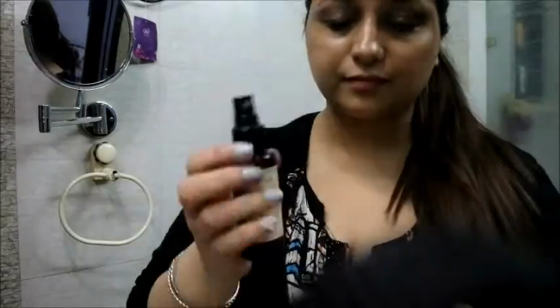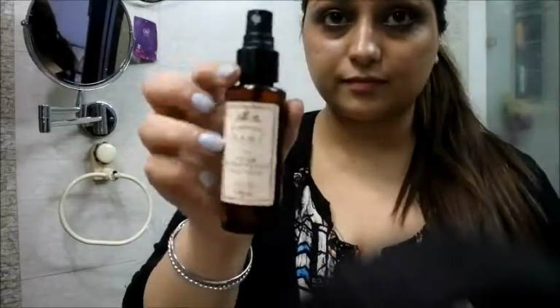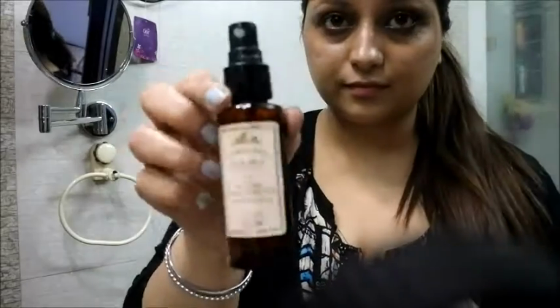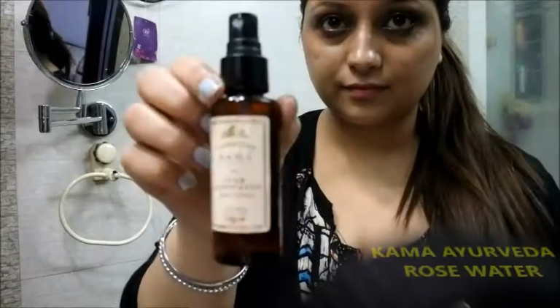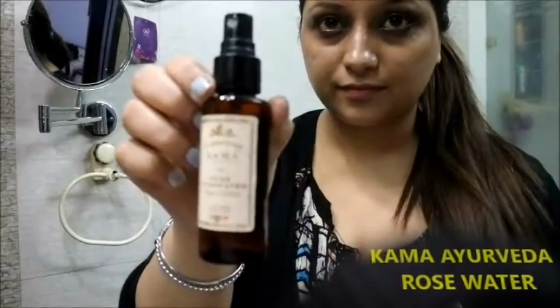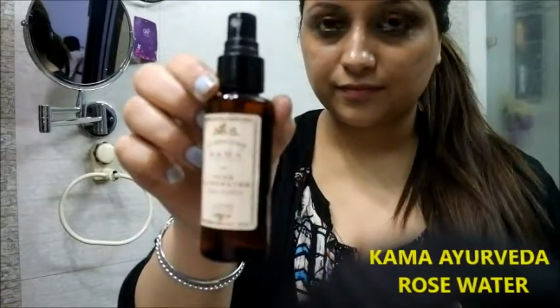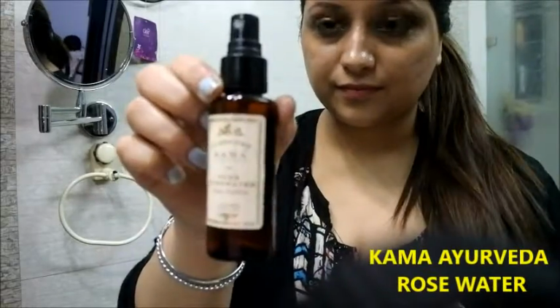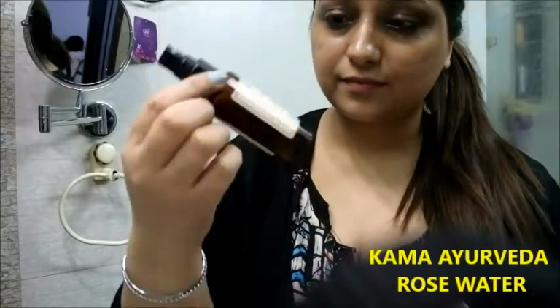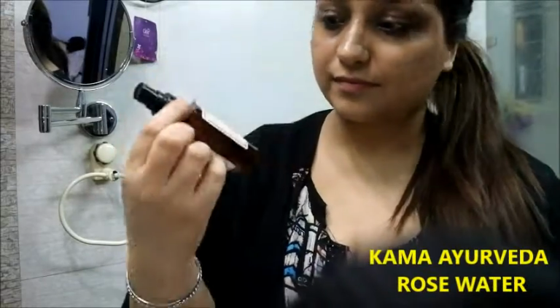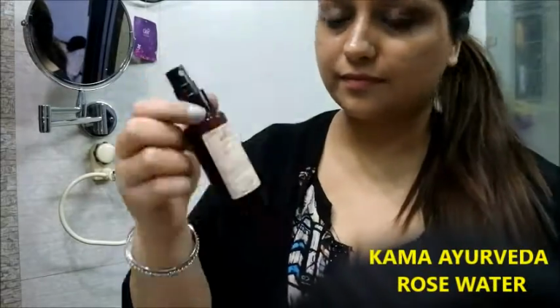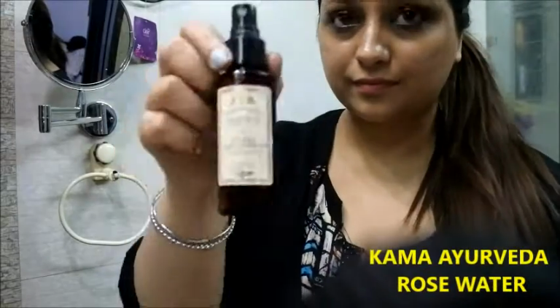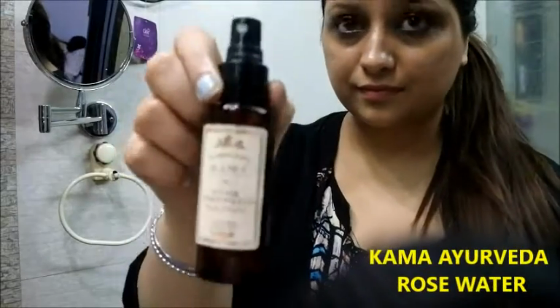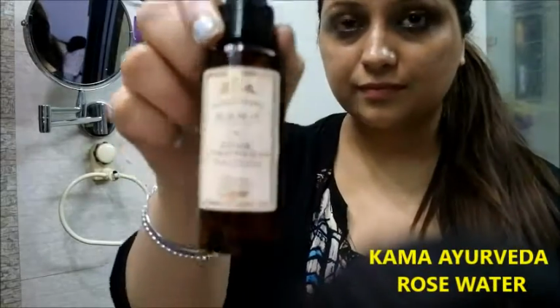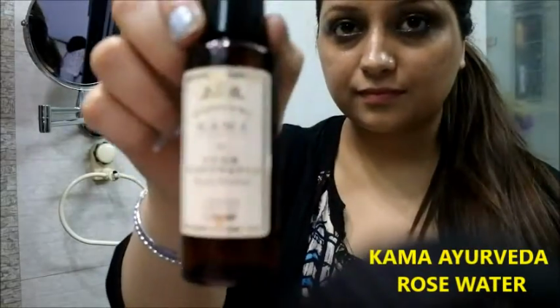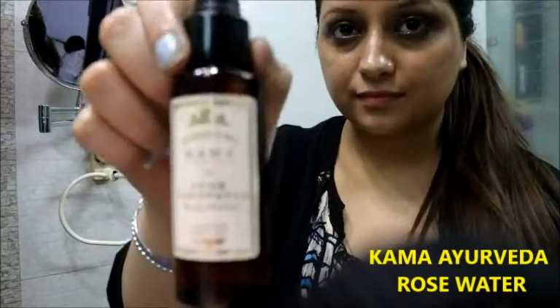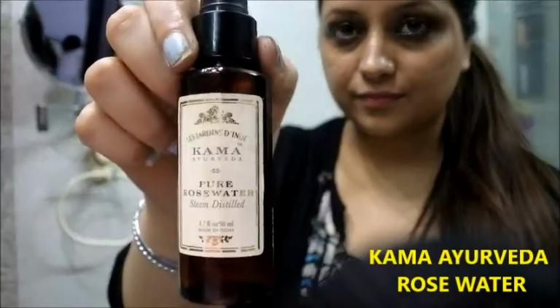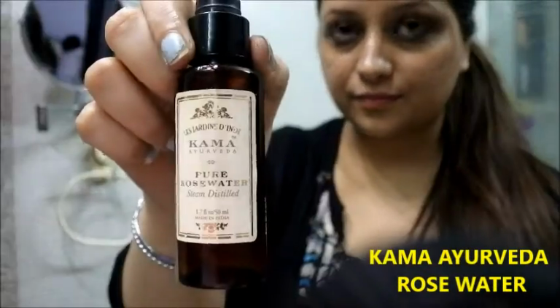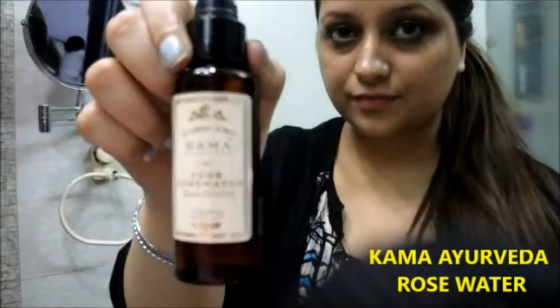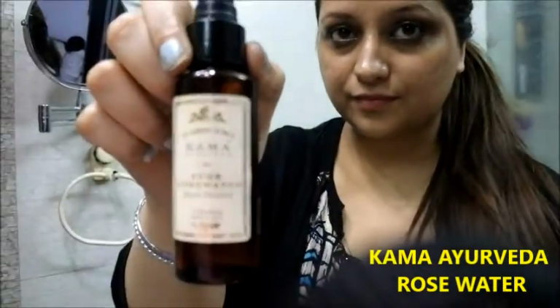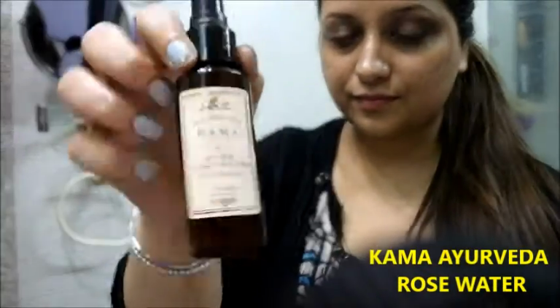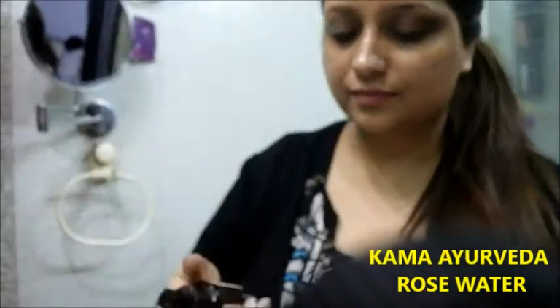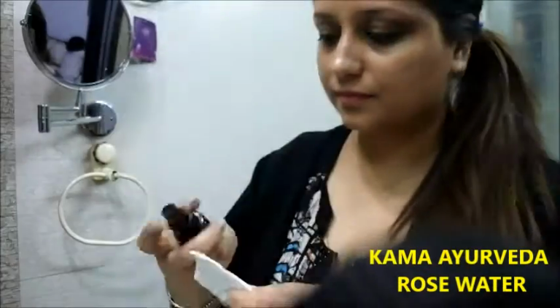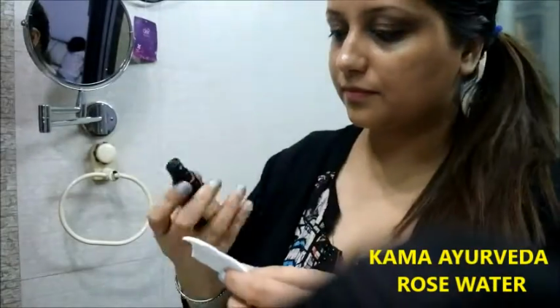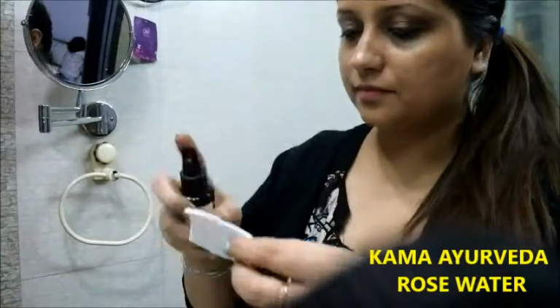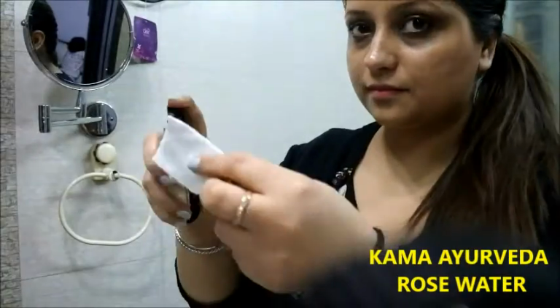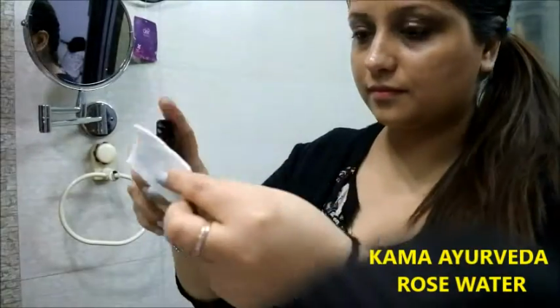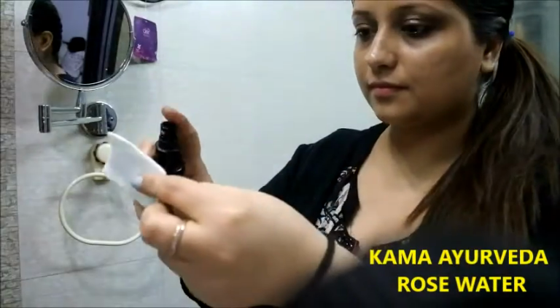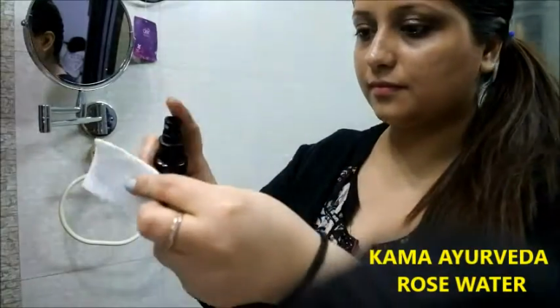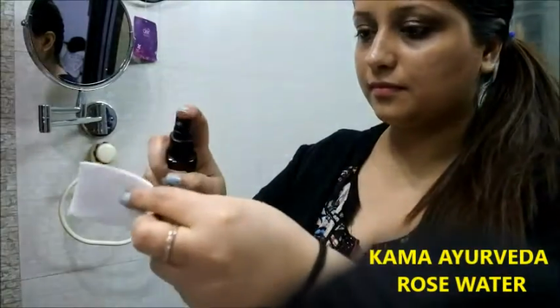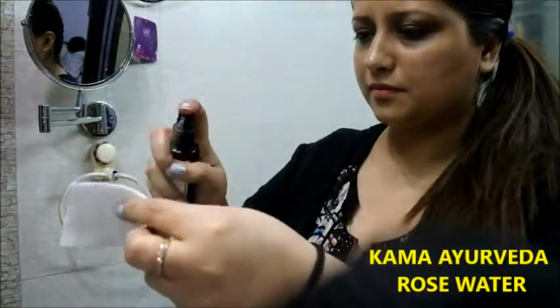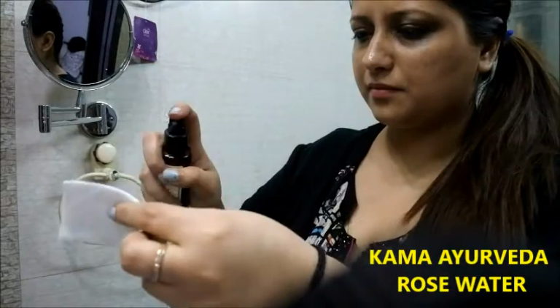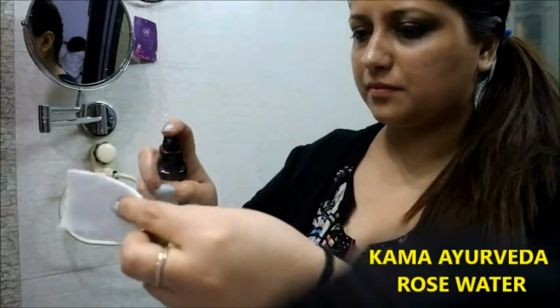Next I'm taking this Kama Ayurveda rose water to clean the oil as well as my eye makeup.